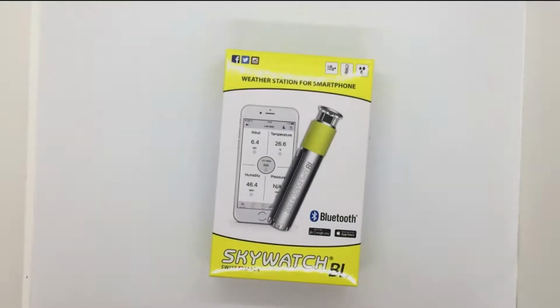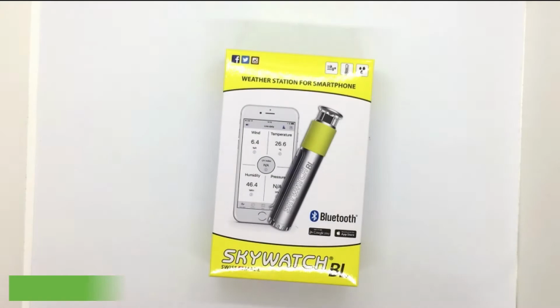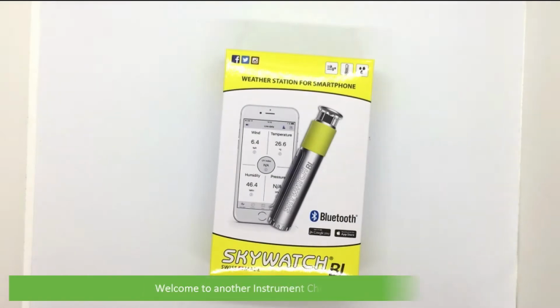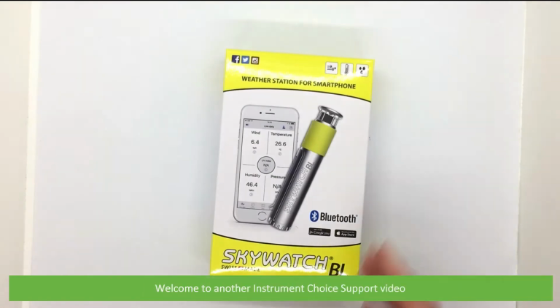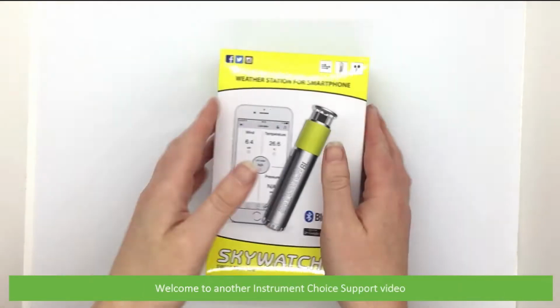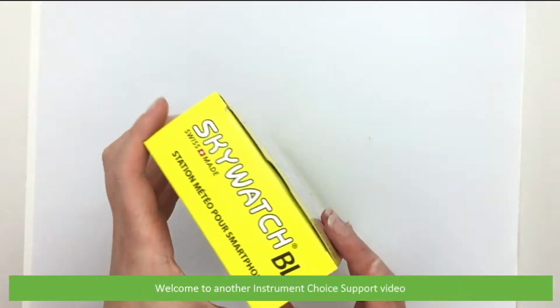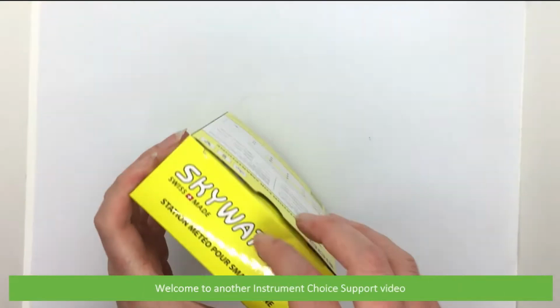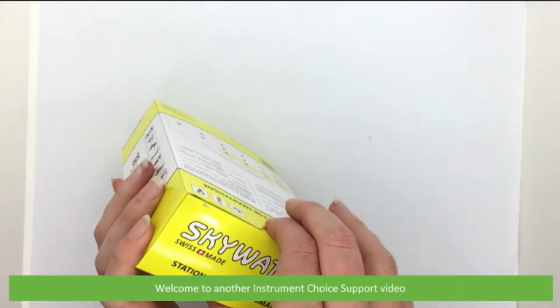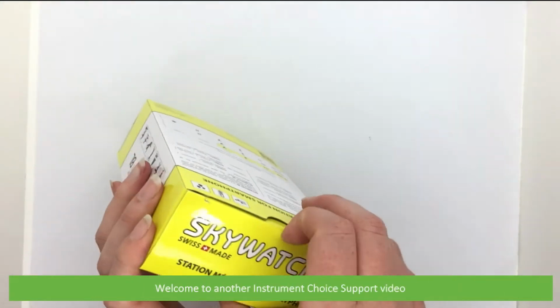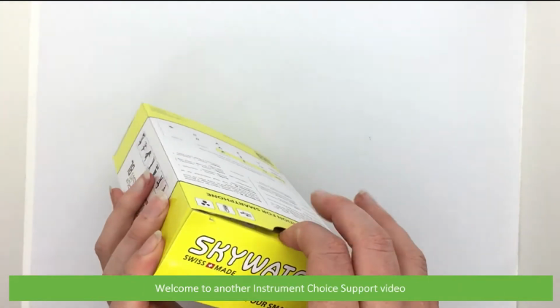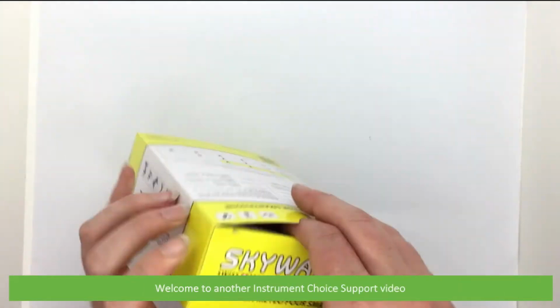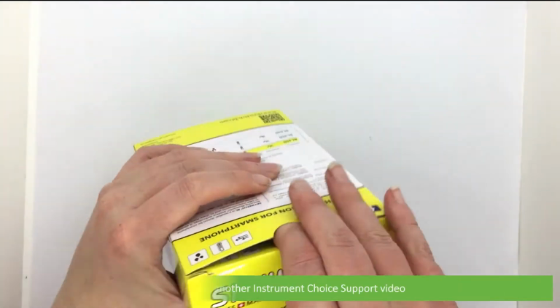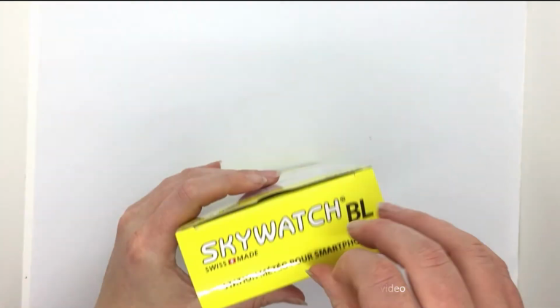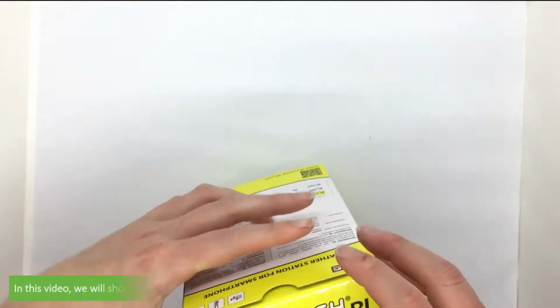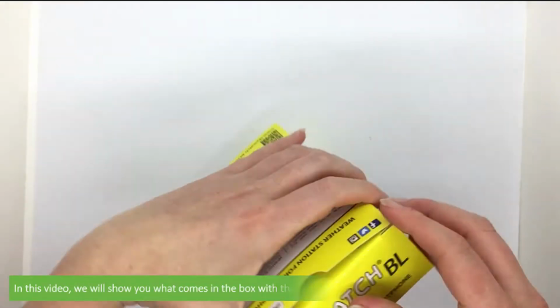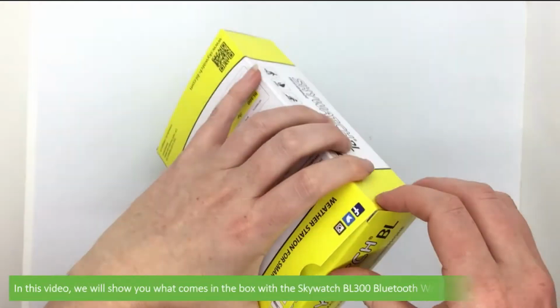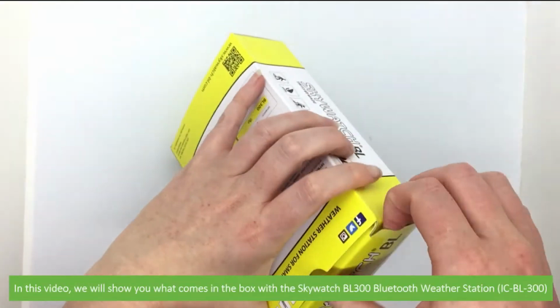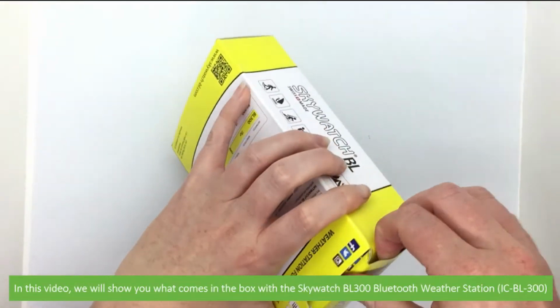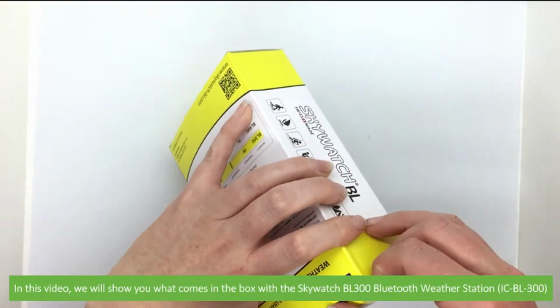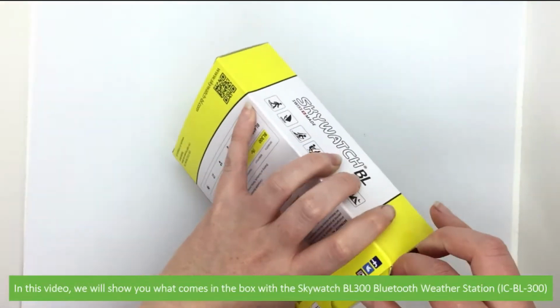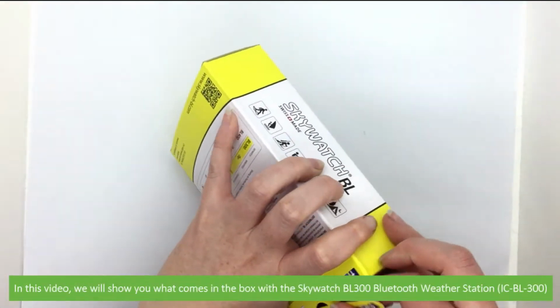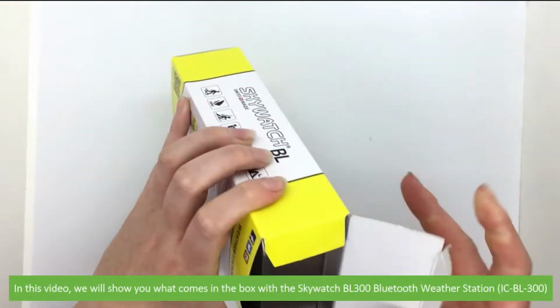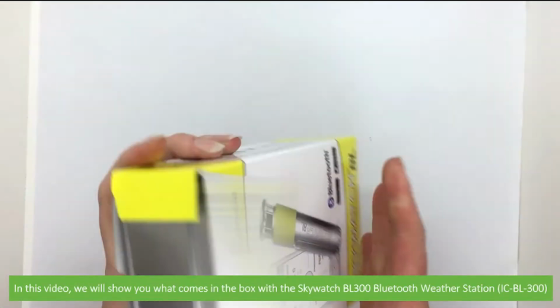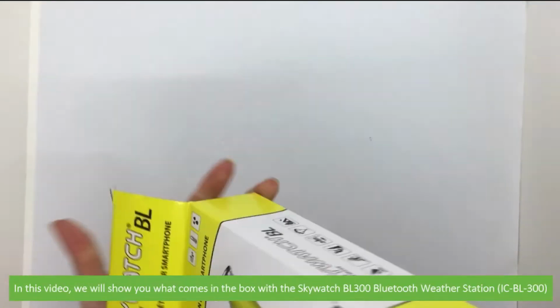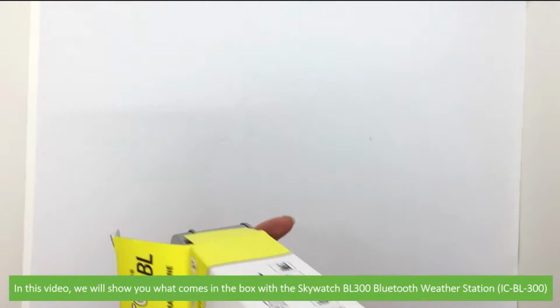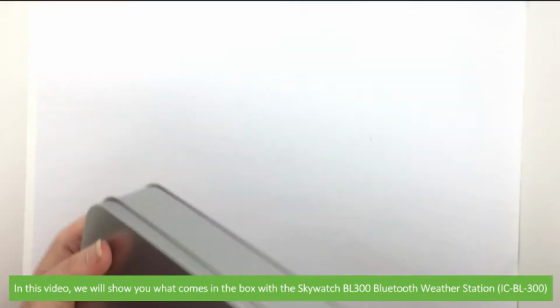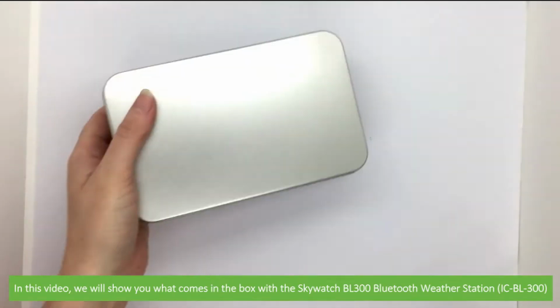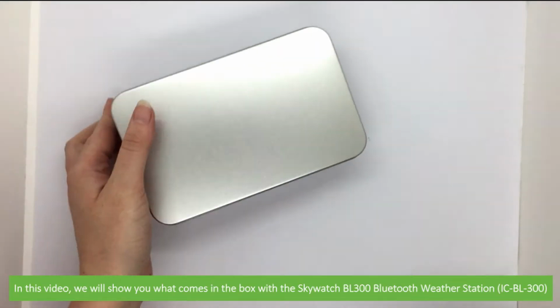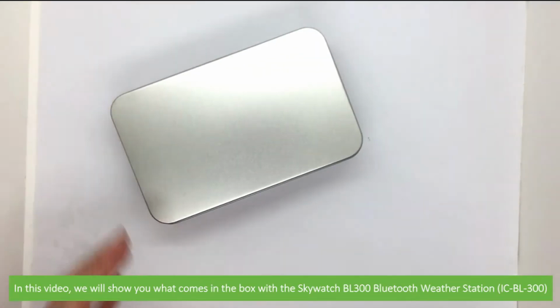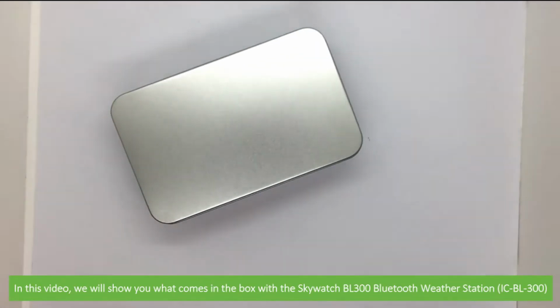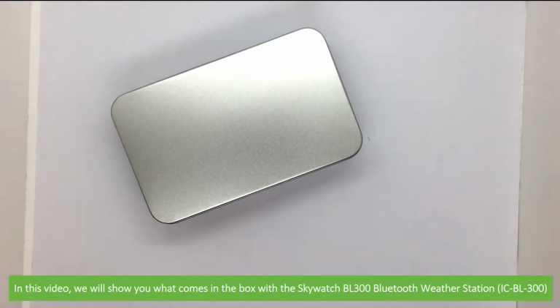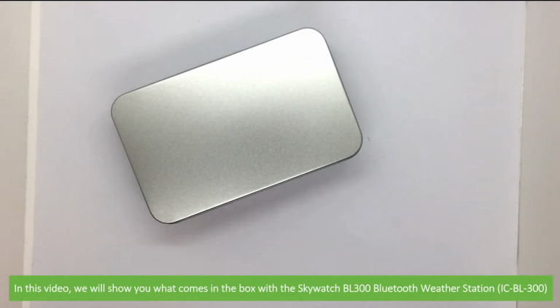Hi and welcome to another Instrument Choice support video. In this video we'll show you what comes in the box with the Skywatch BL300 Bluetooth weather station.